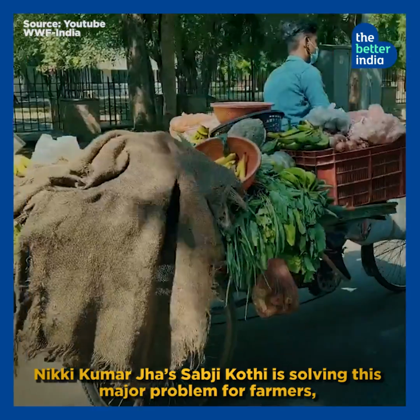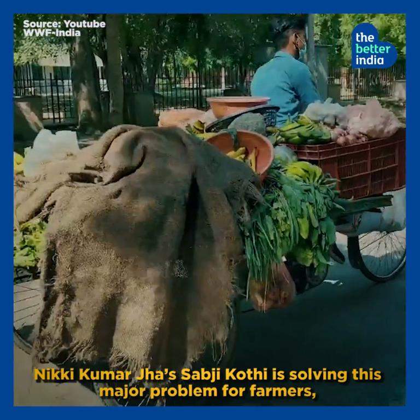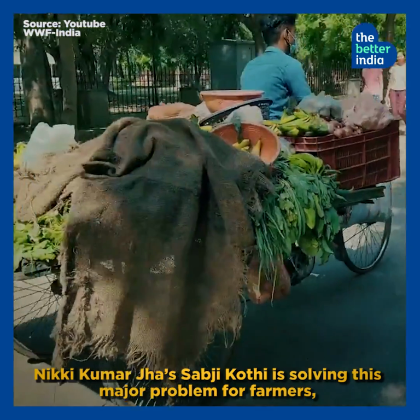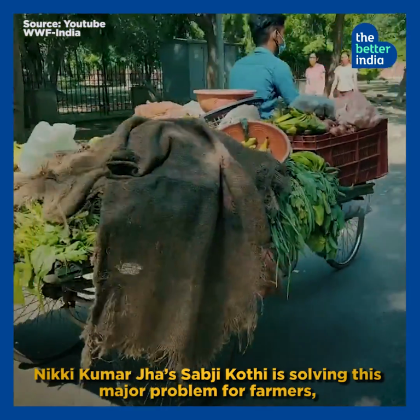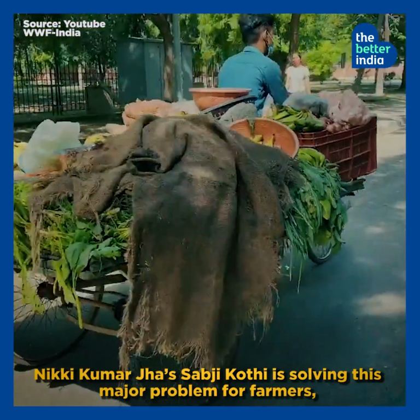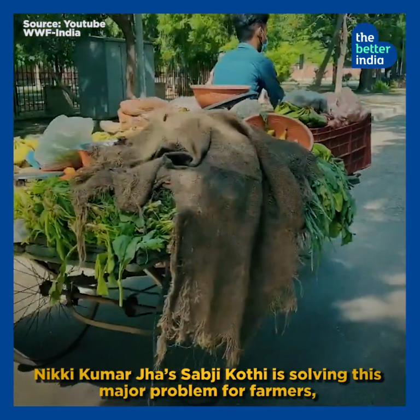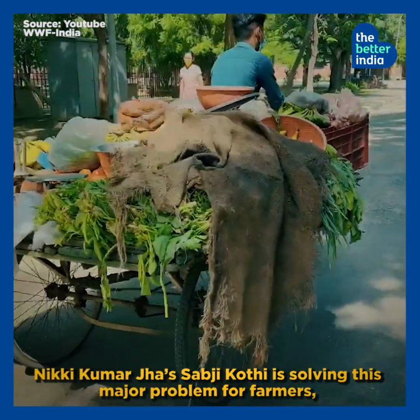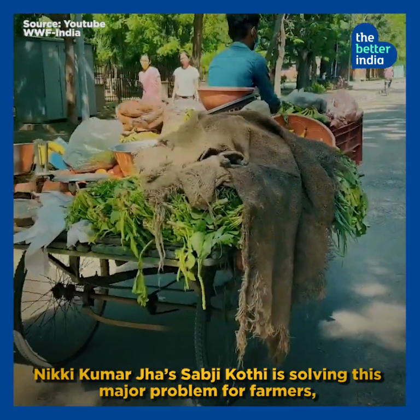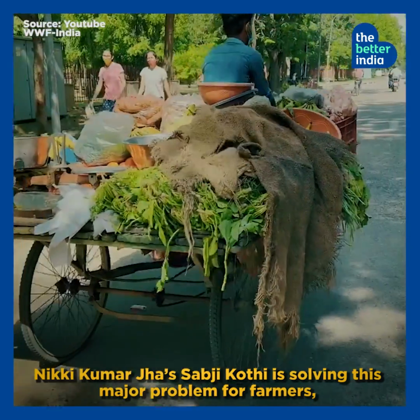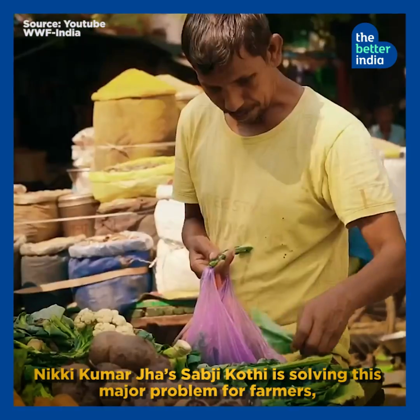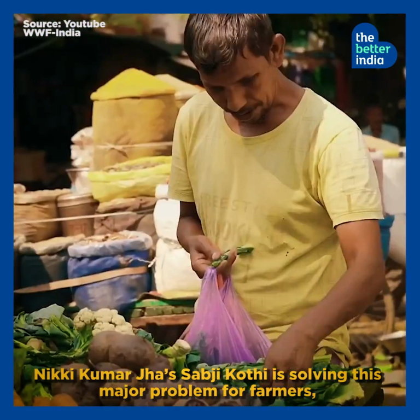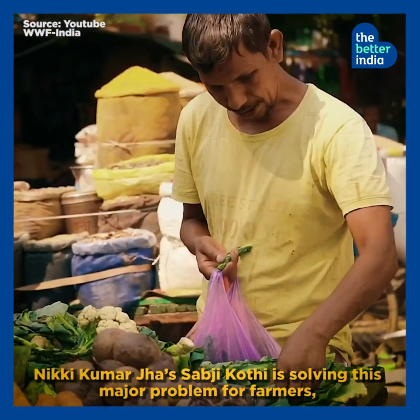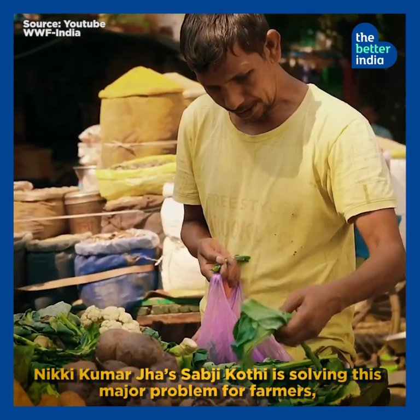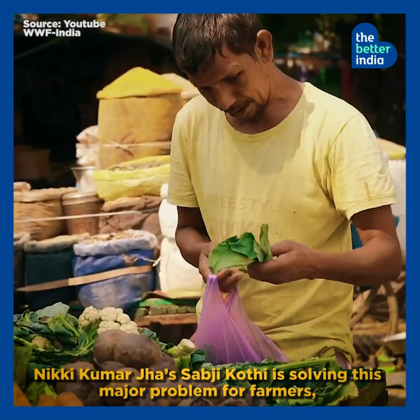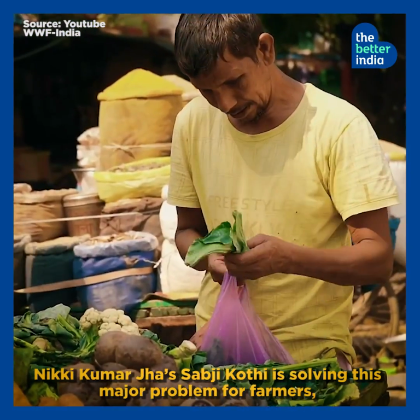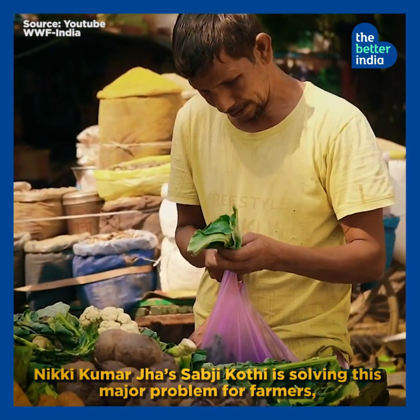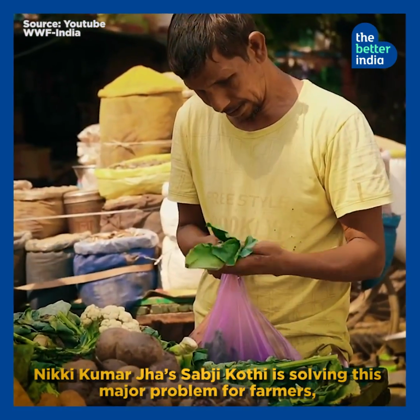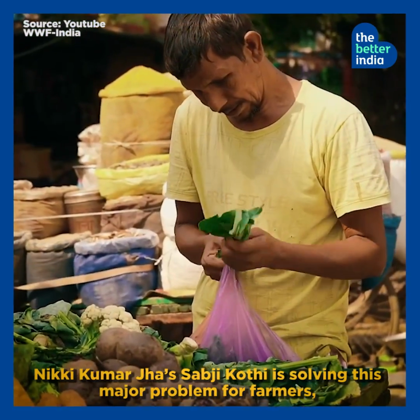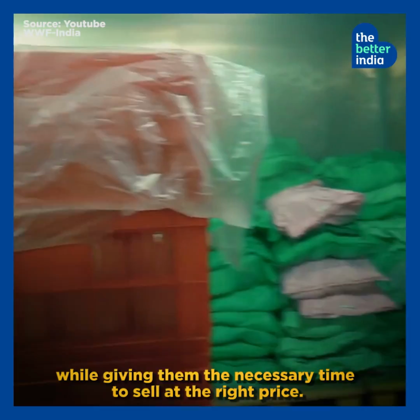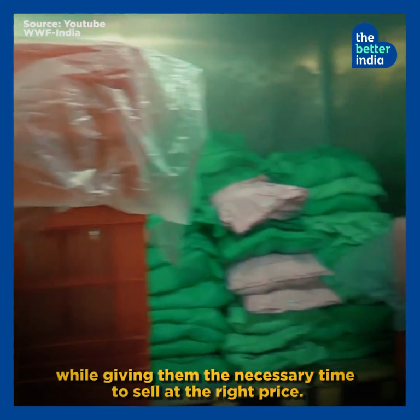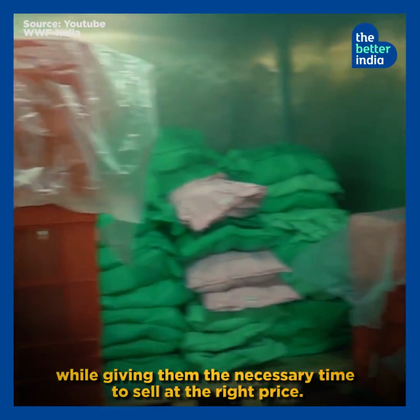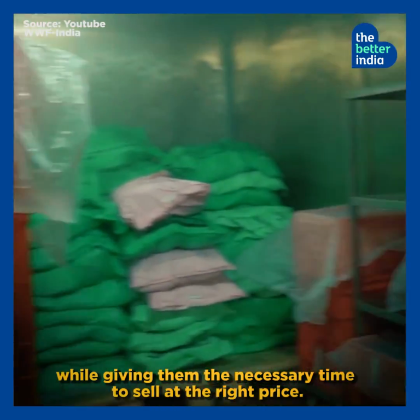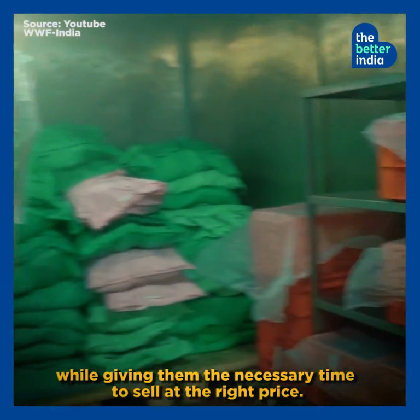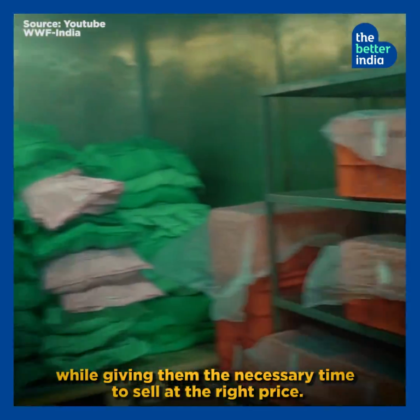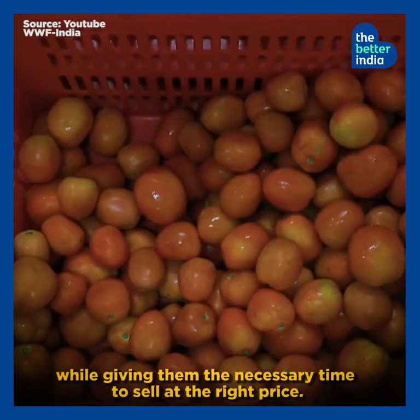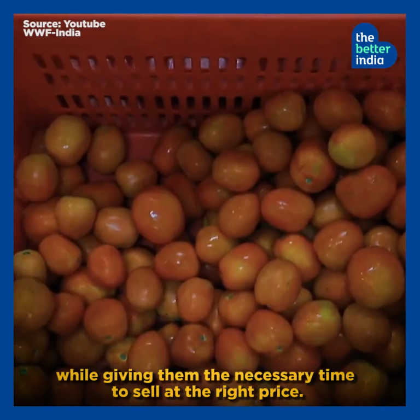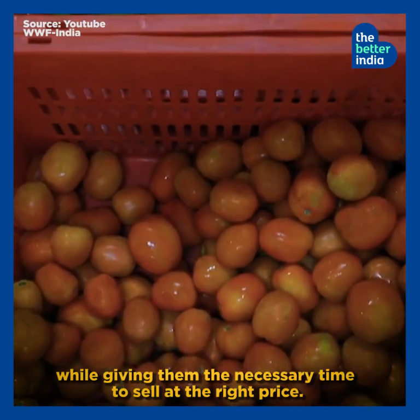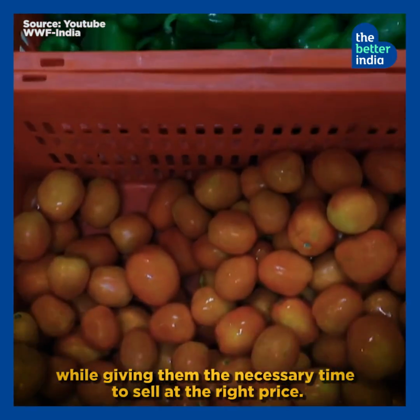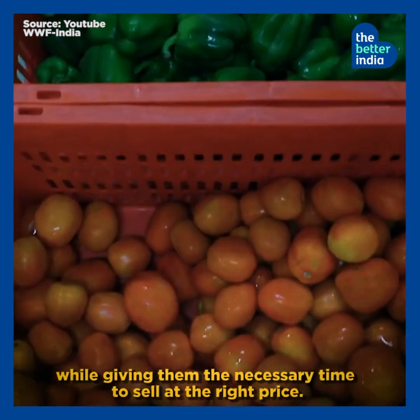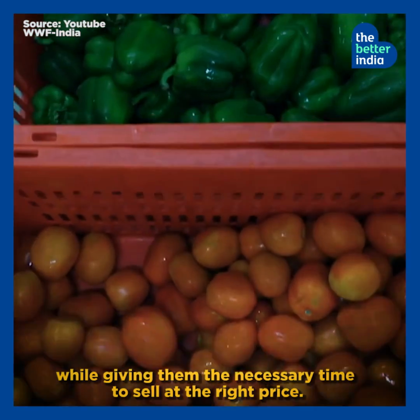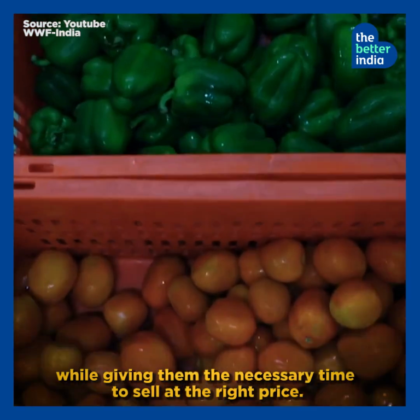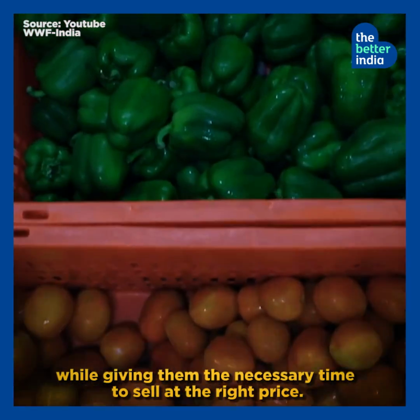Nikki Kumar Jha's Sabzi Kothi is solving this major problem for farmers, while giving them the necessary time to sell at the right price.